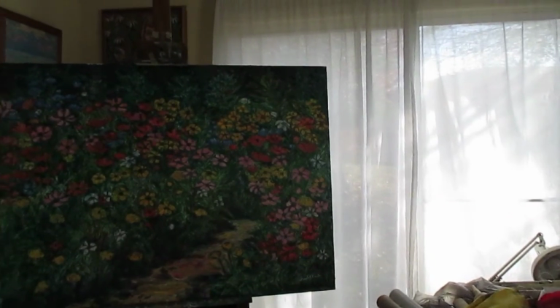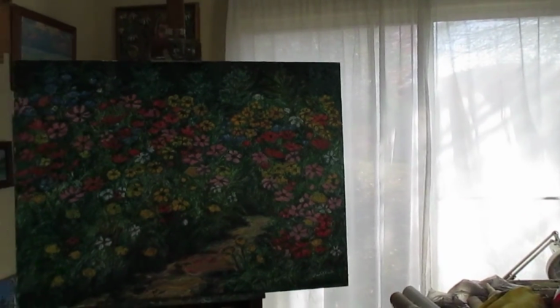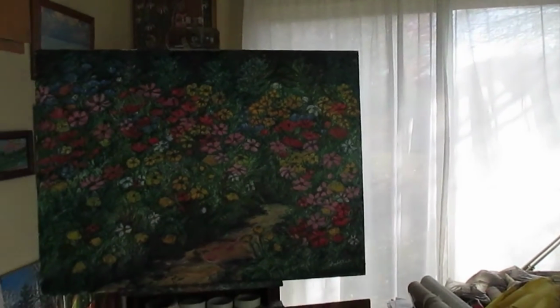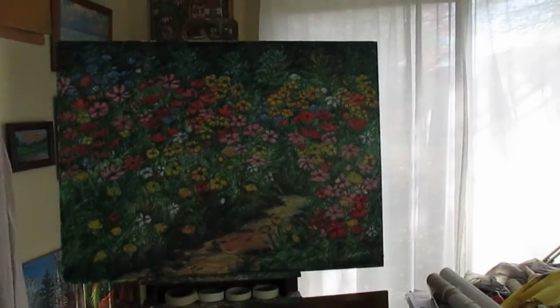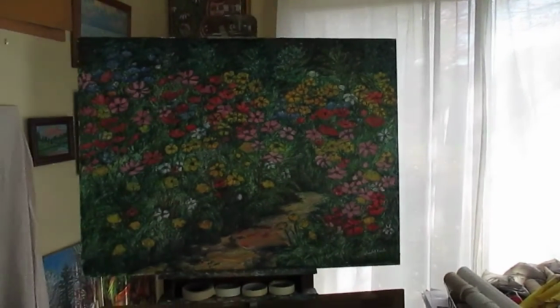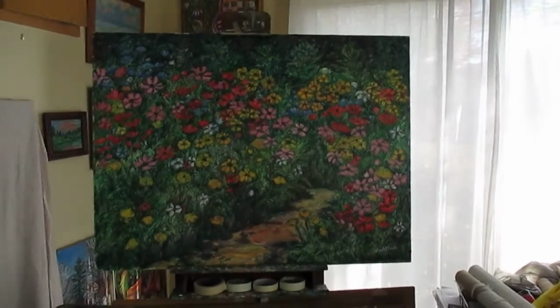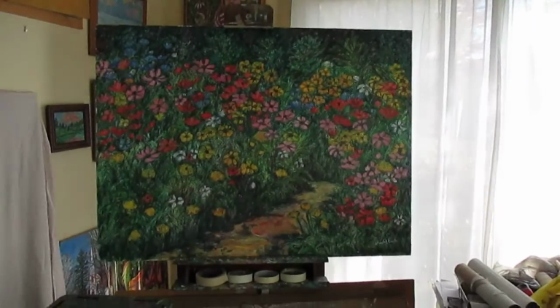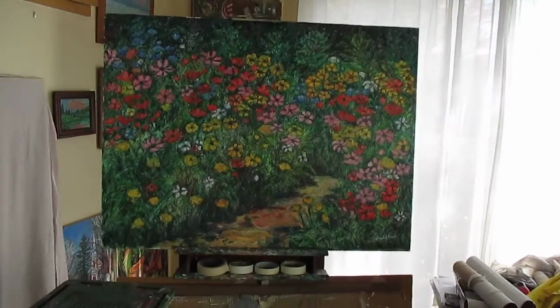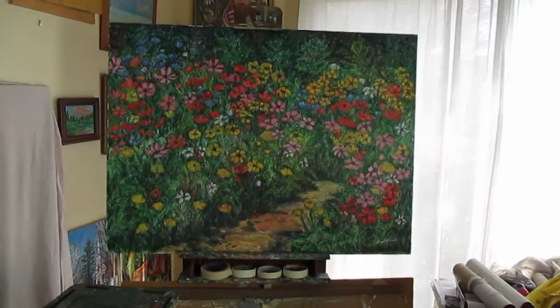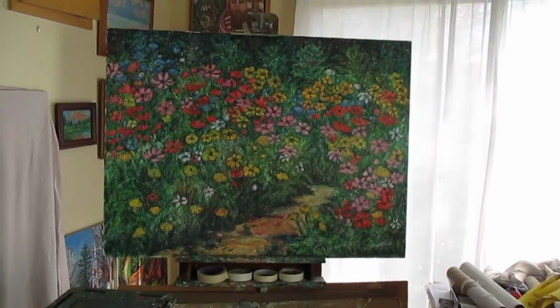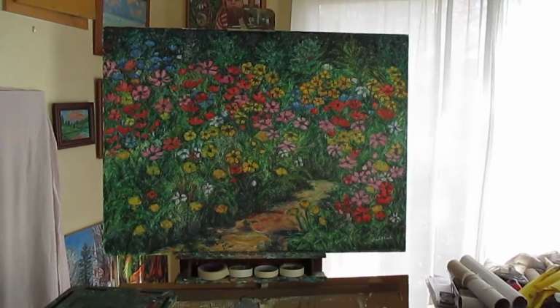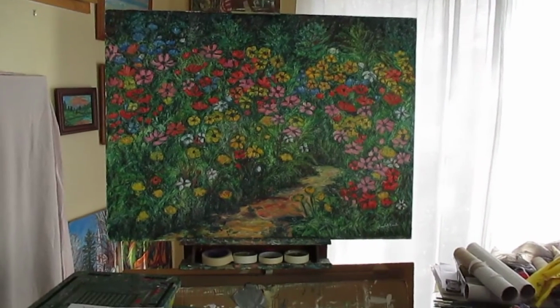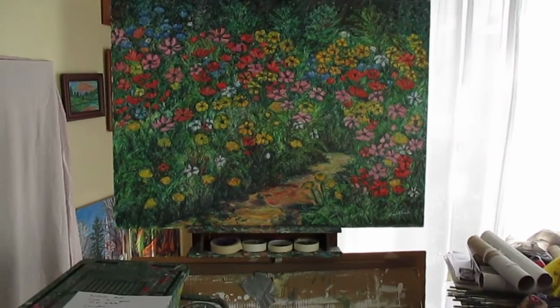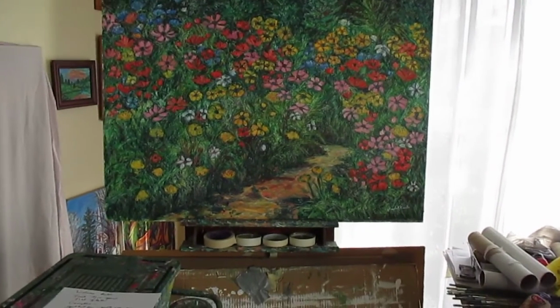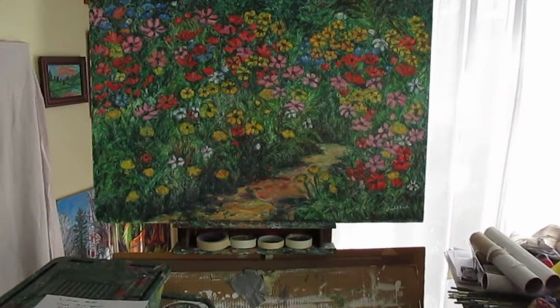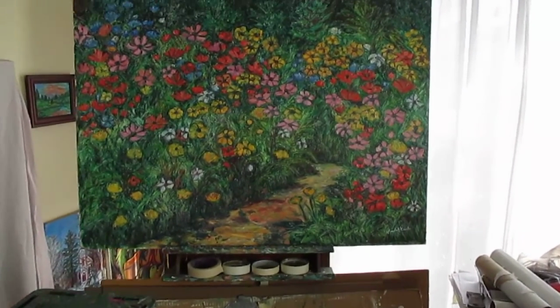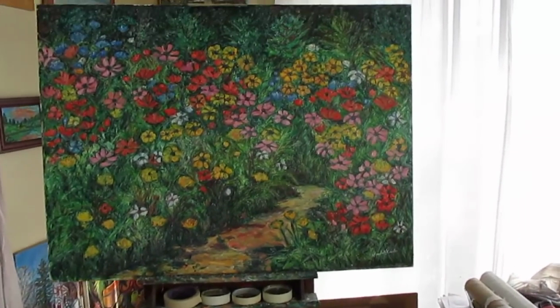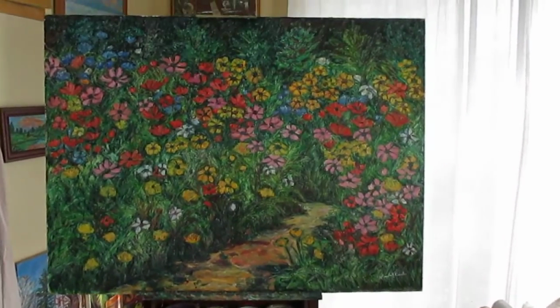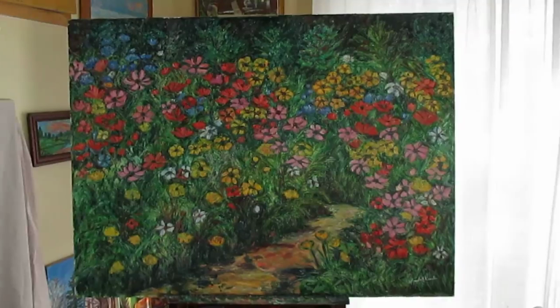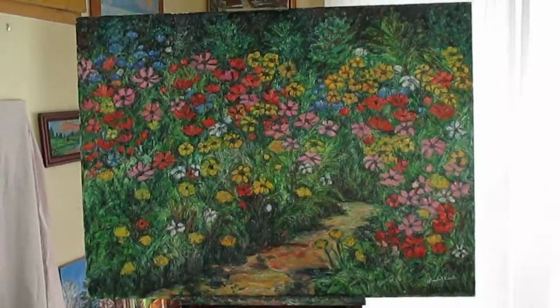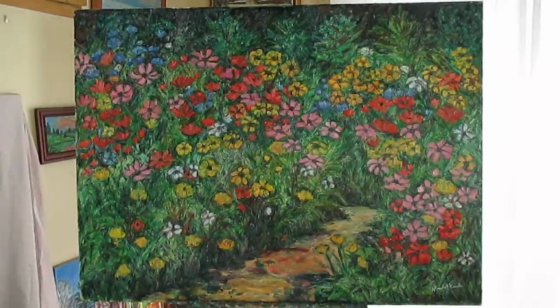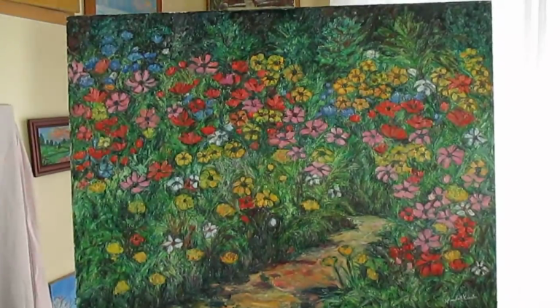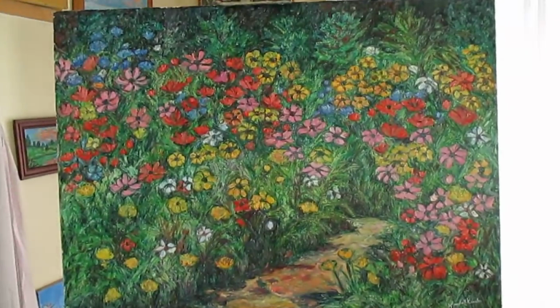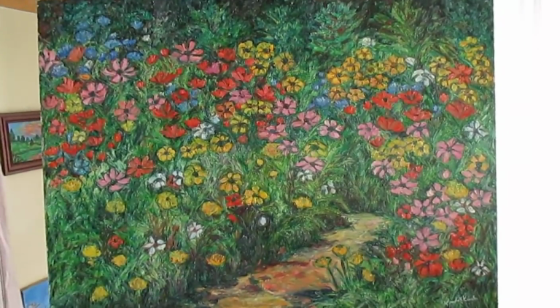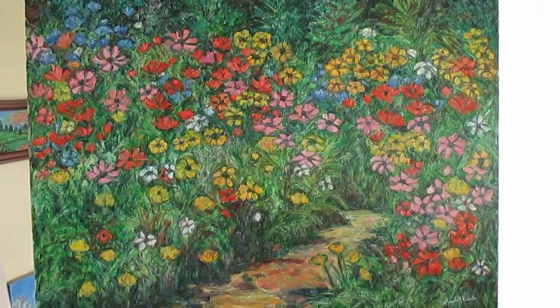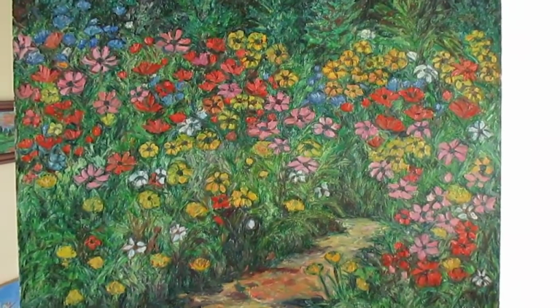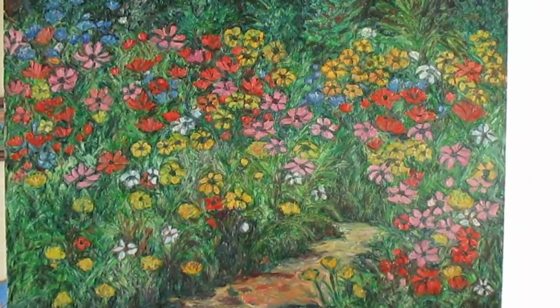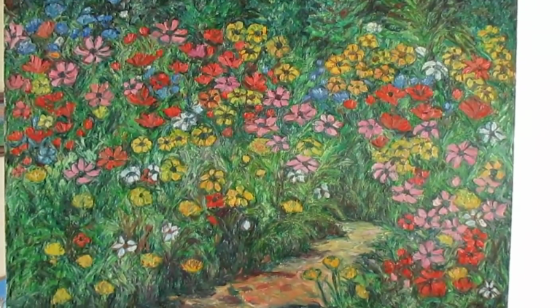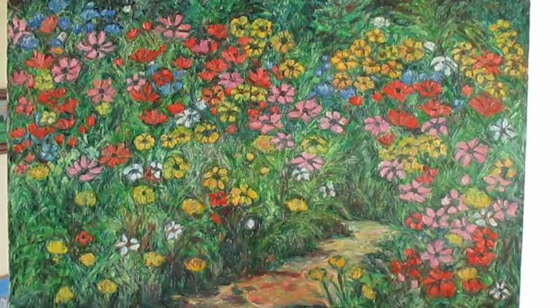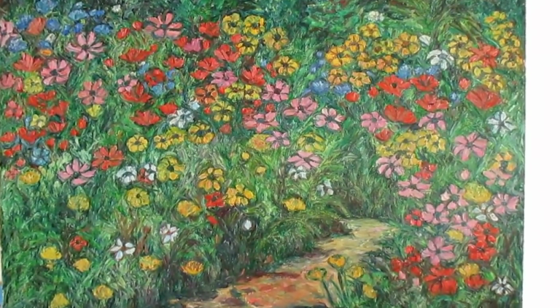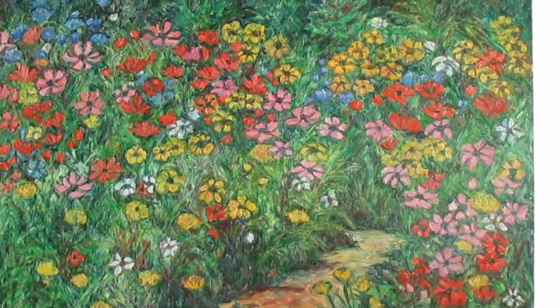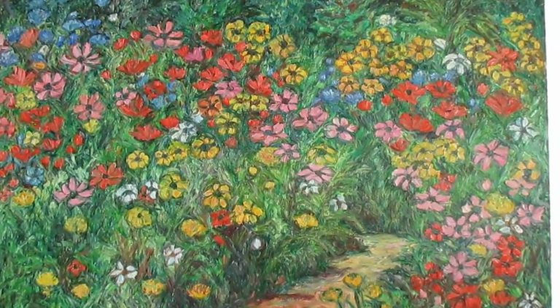Welcome to Toyo Studio. My name is Kendall Kessler. I'm an award-winning professional artist. This is another one of my YouTubes on my floral paintings.